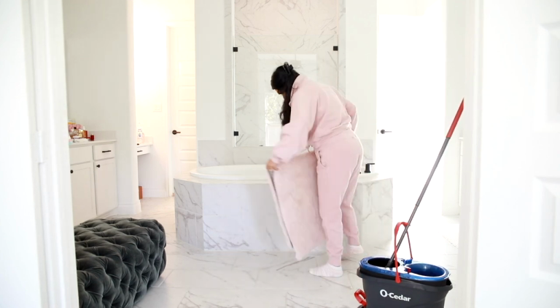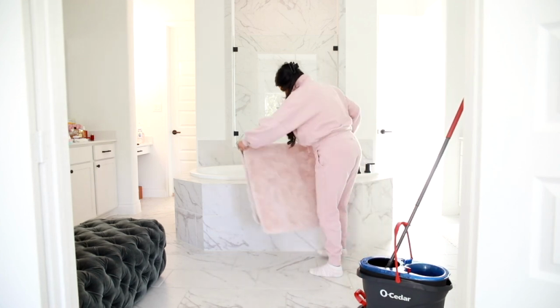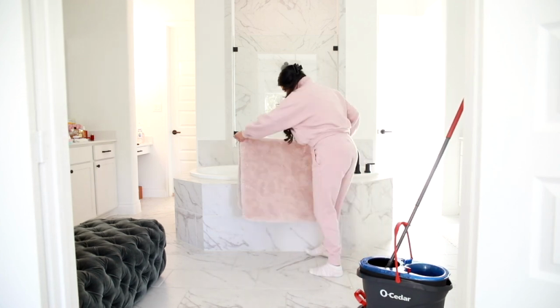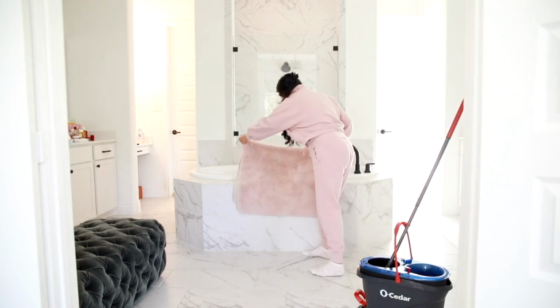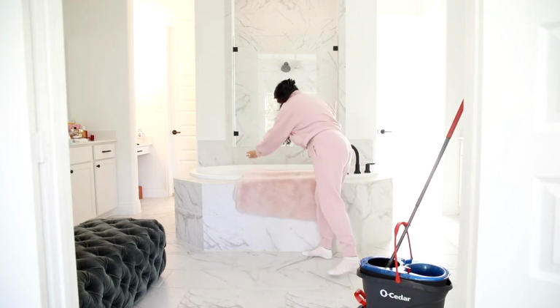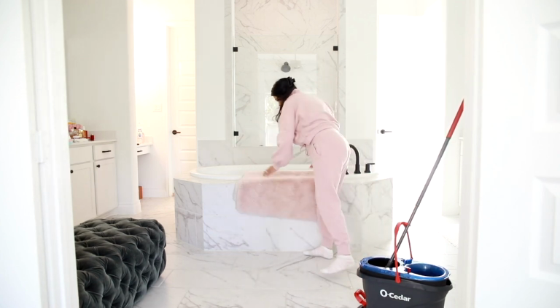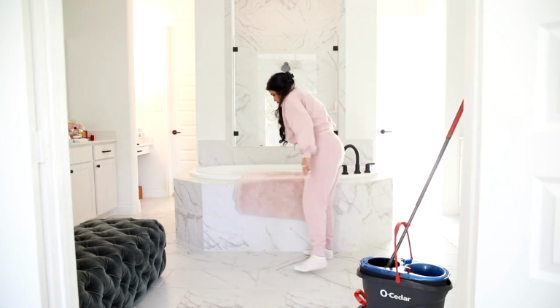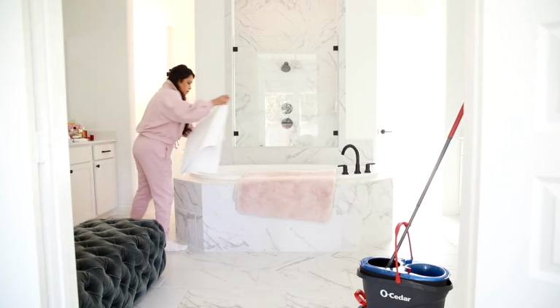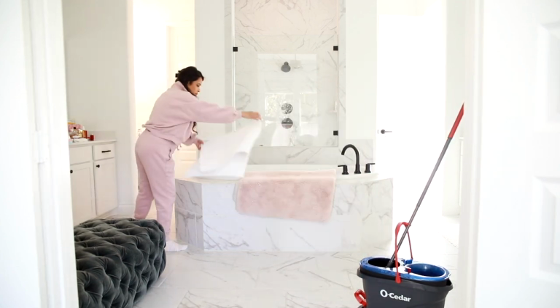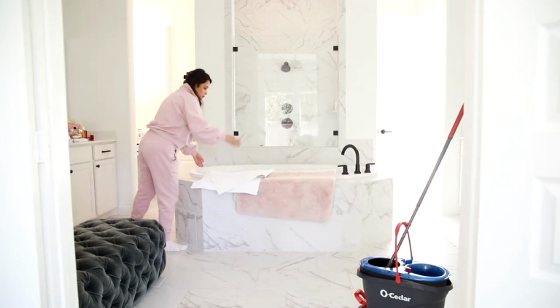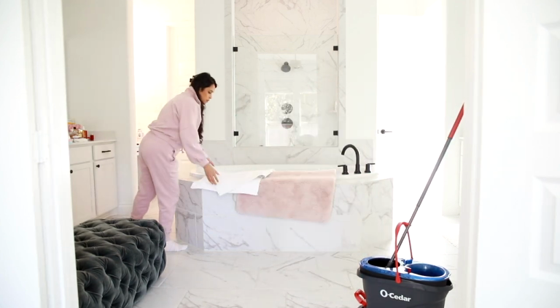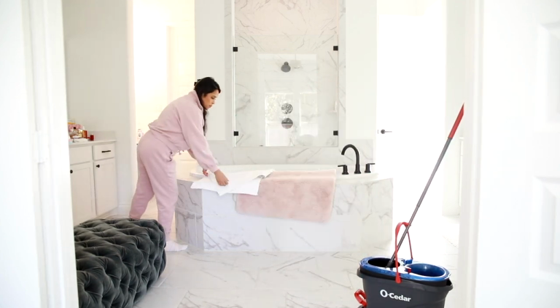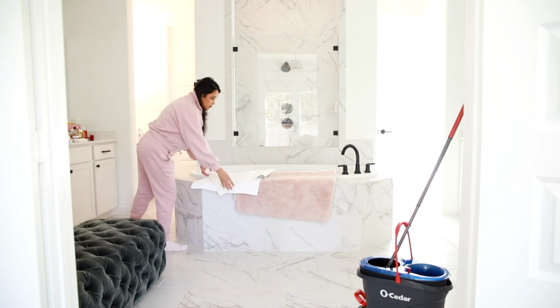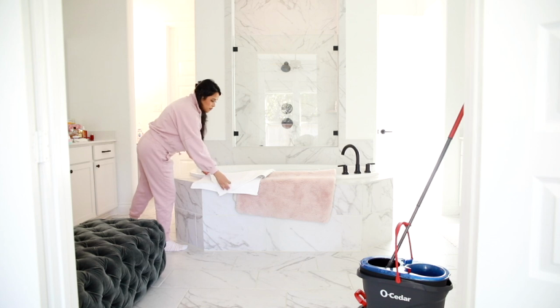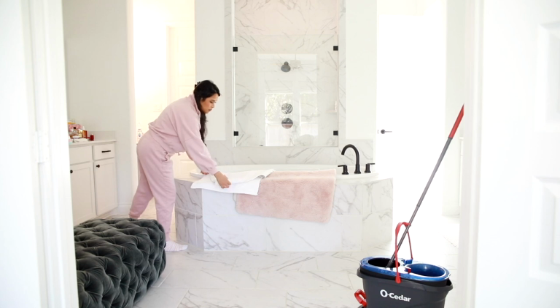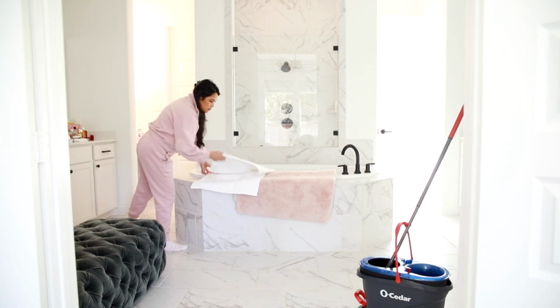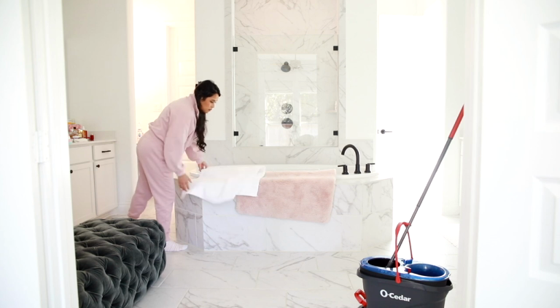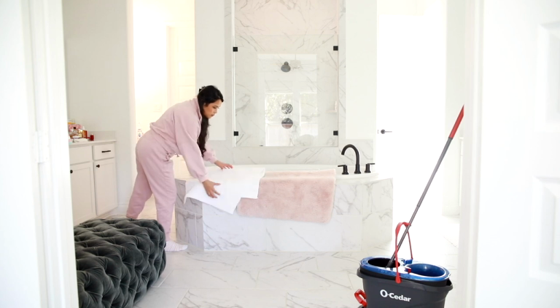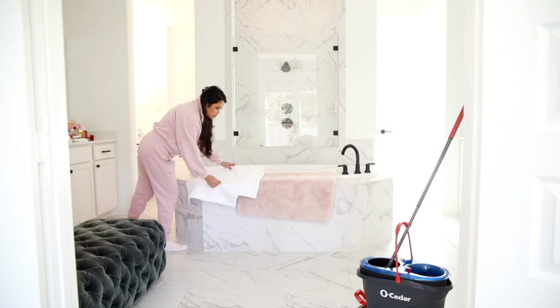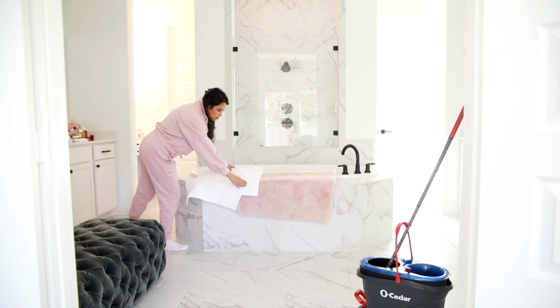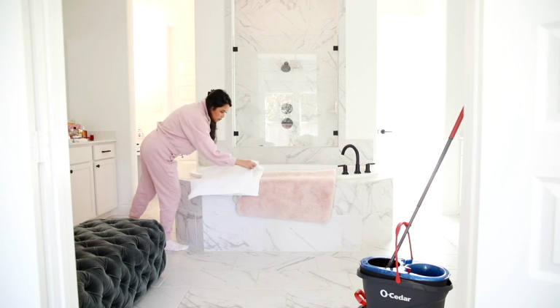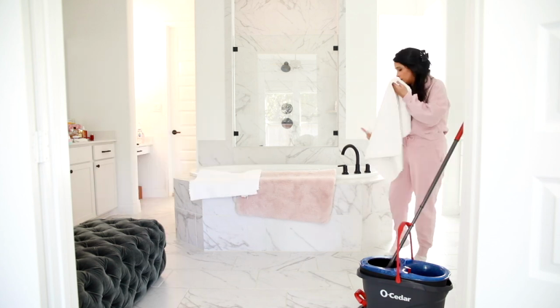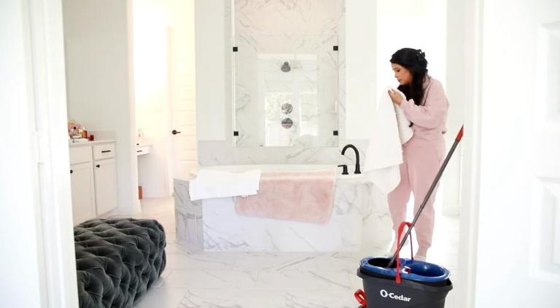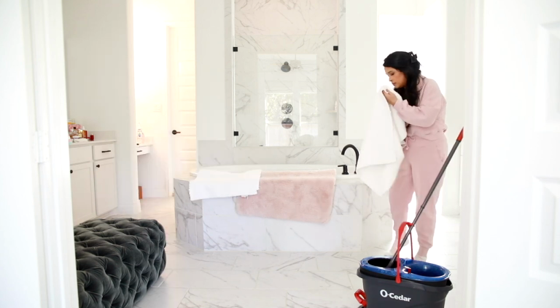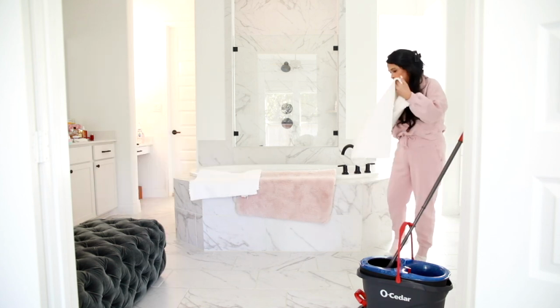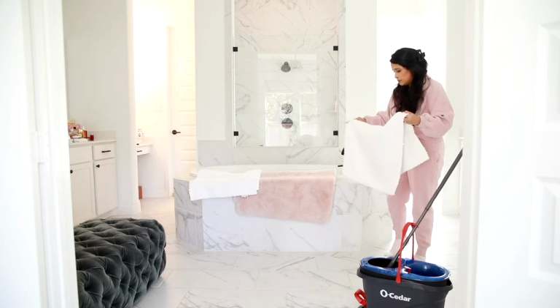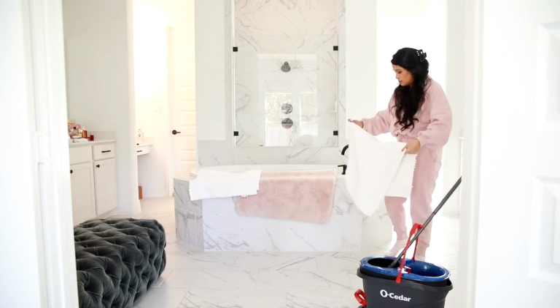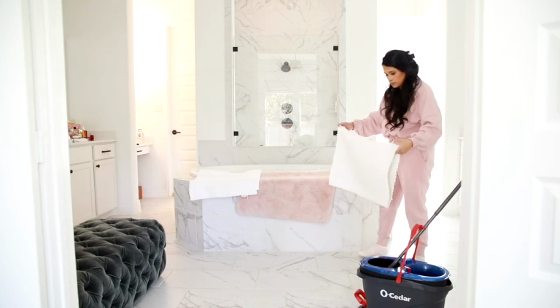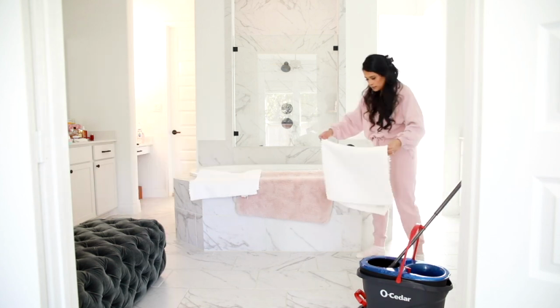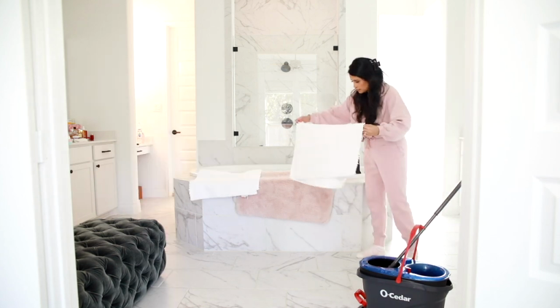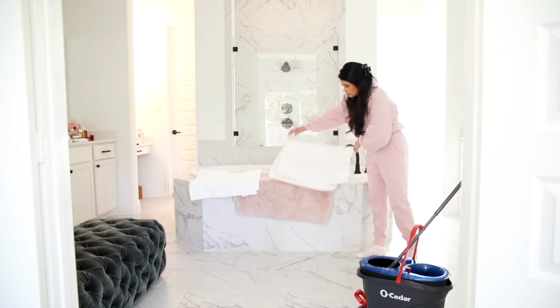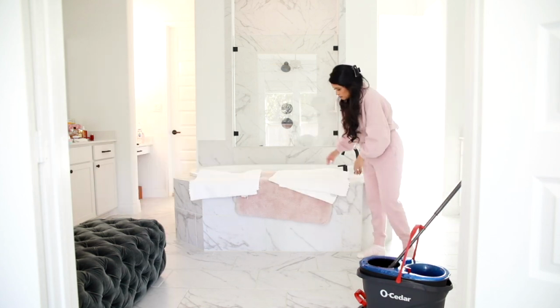If you guys are interested in learning more about this Rinse Clean mop system, you can go to ocedar.com.